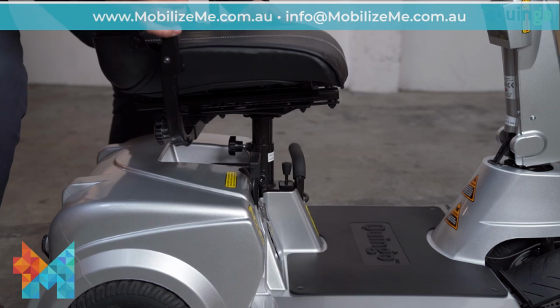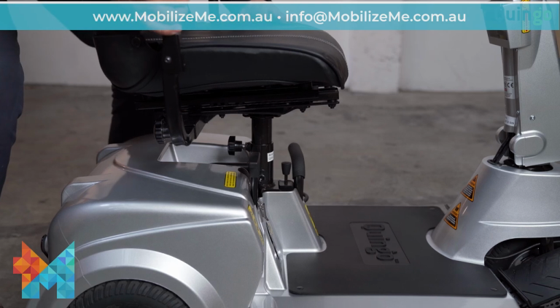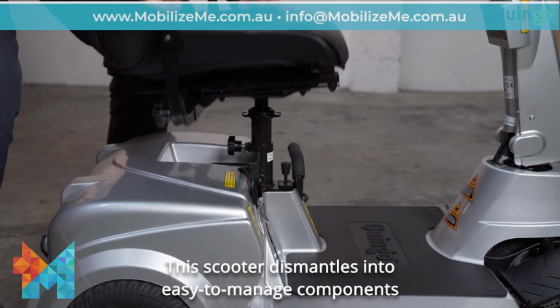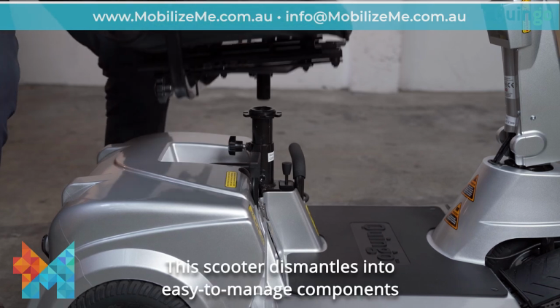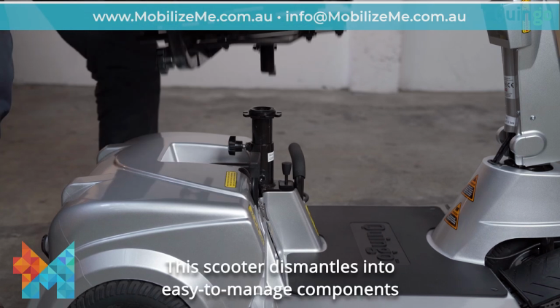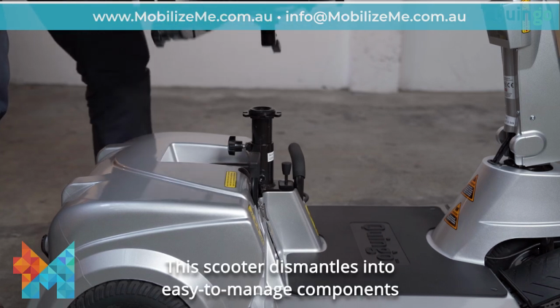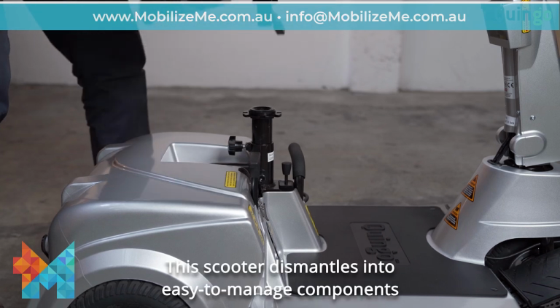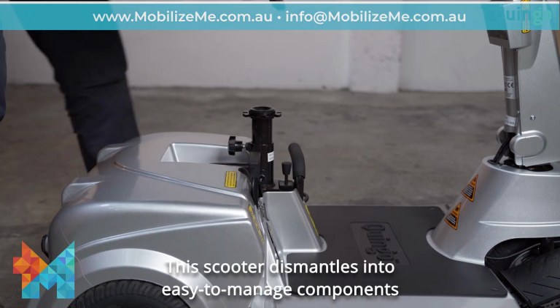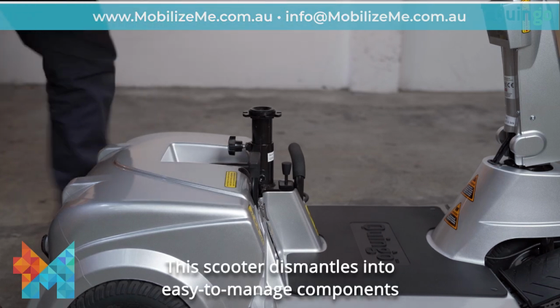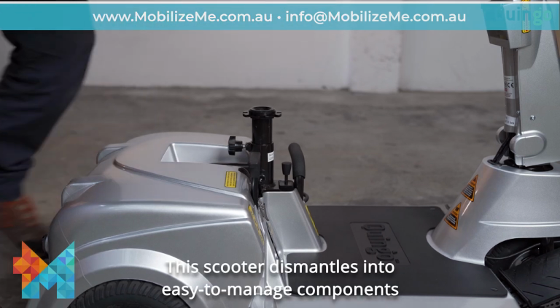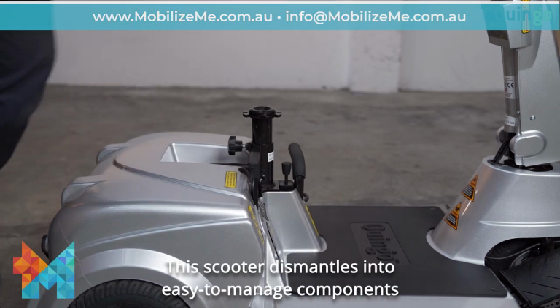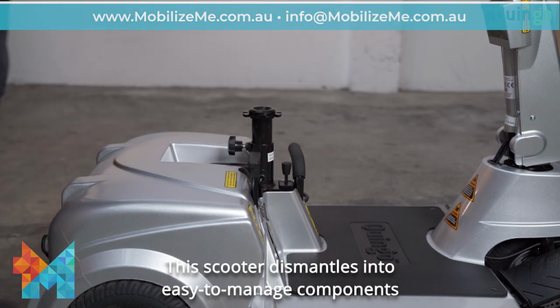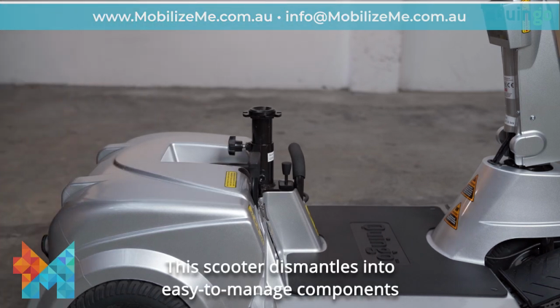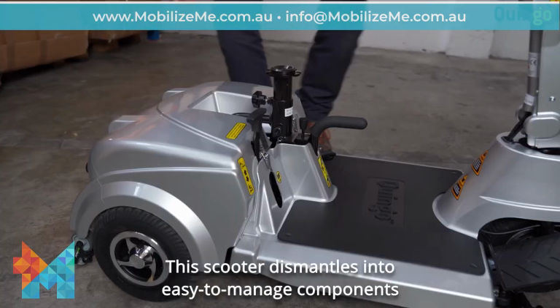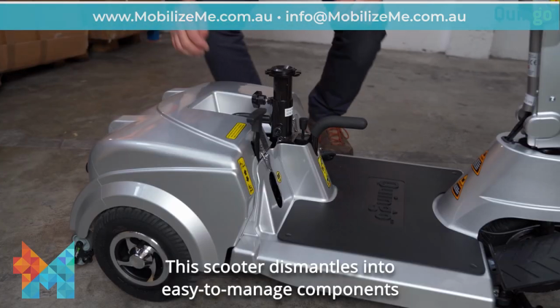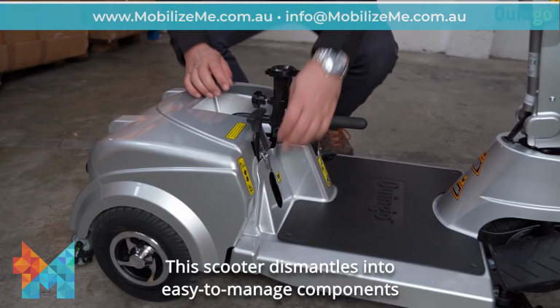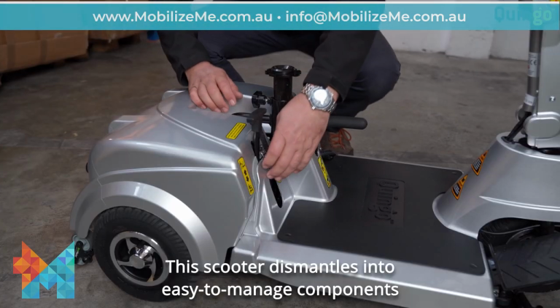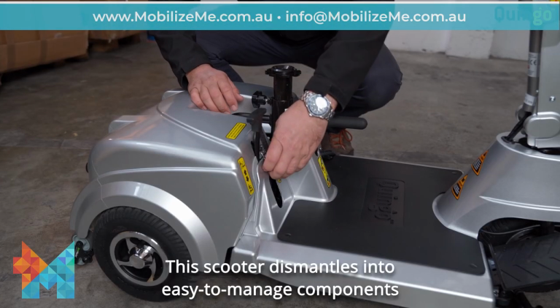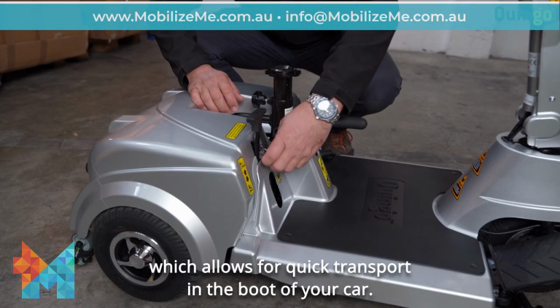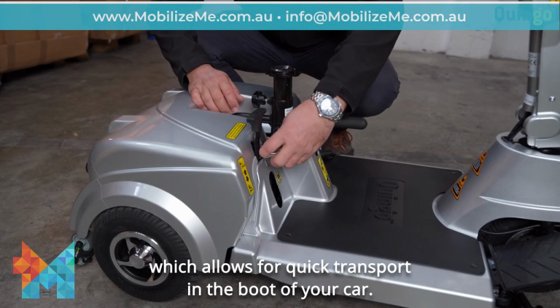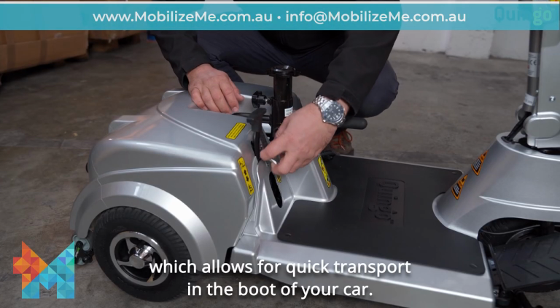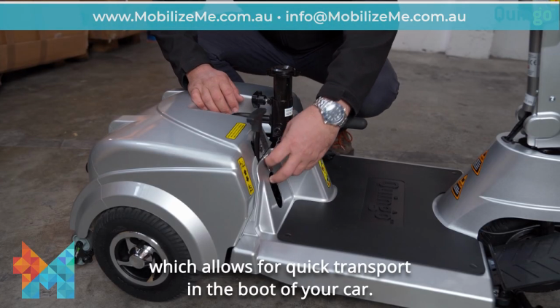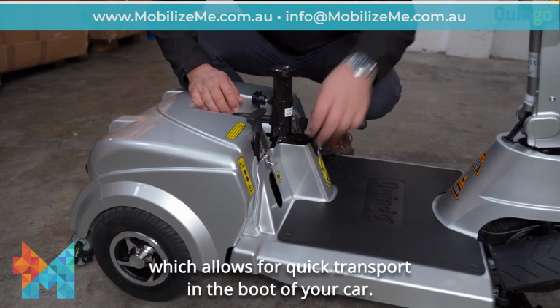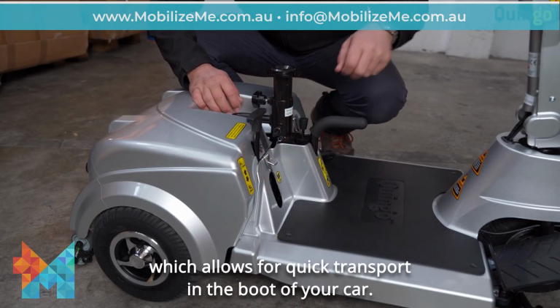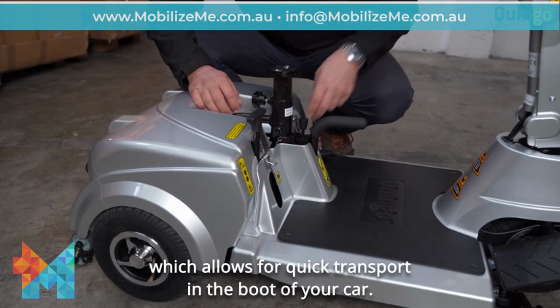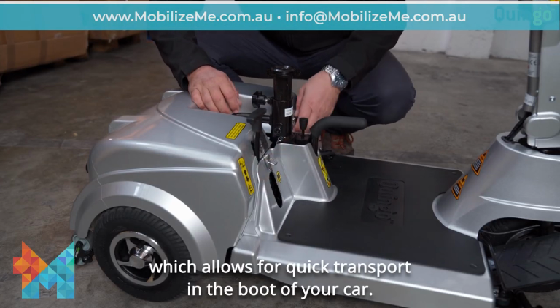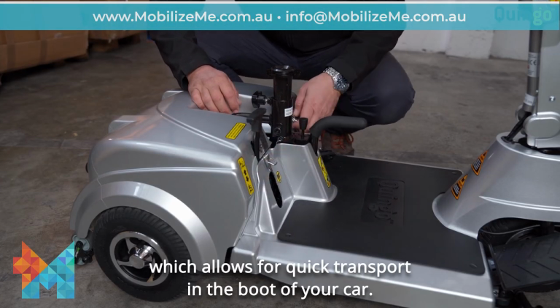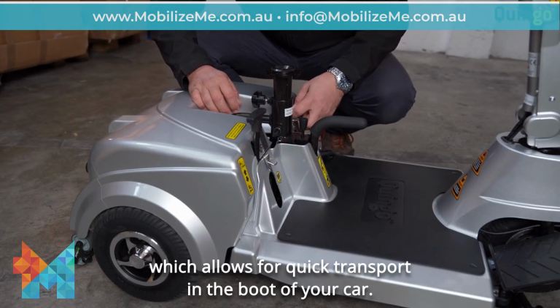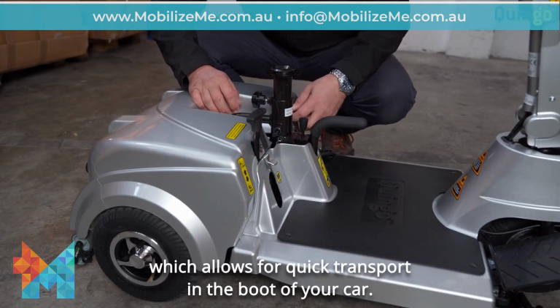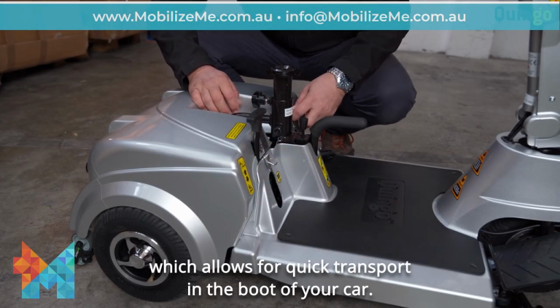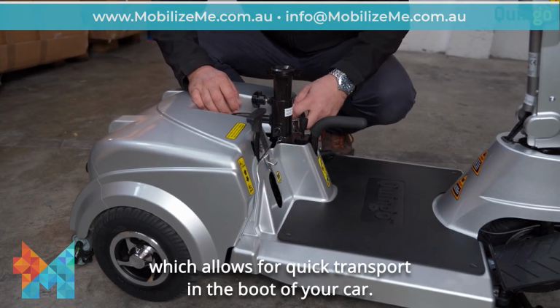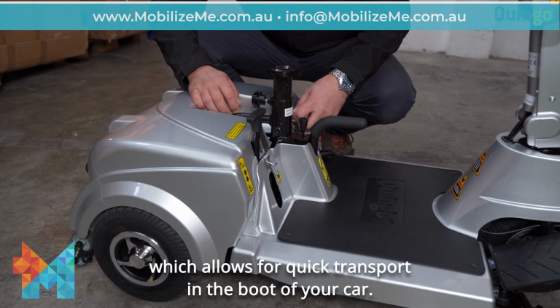This scooter dismantles into easy-to-manage components, which allows for quick transport in the boot of your car.